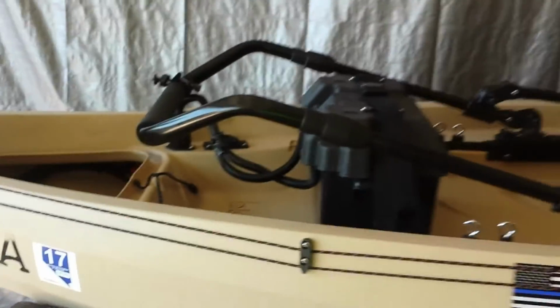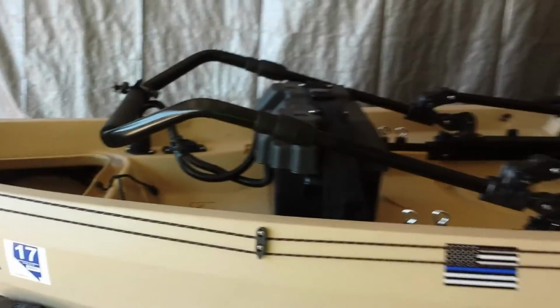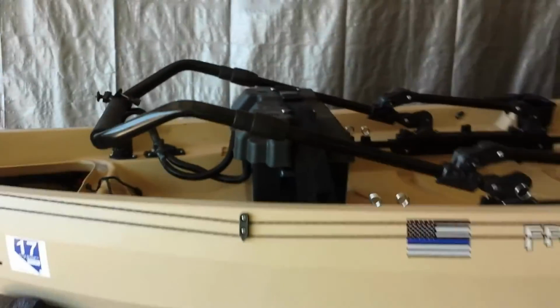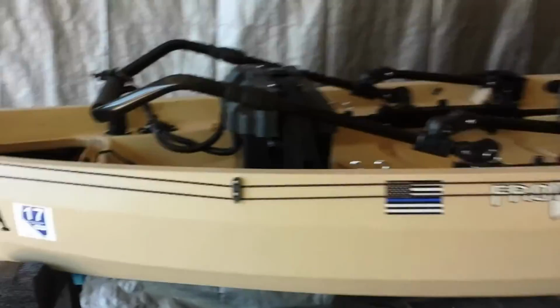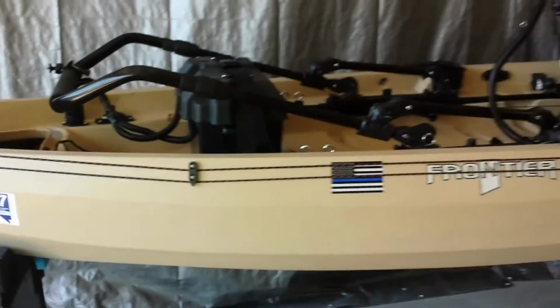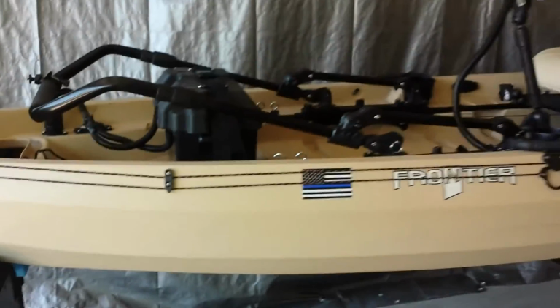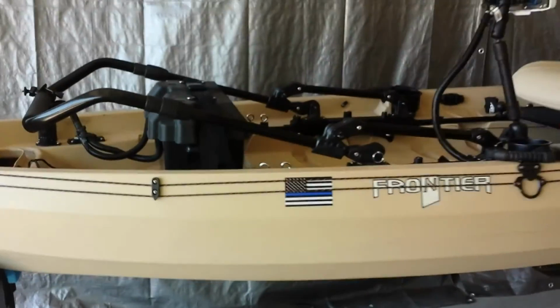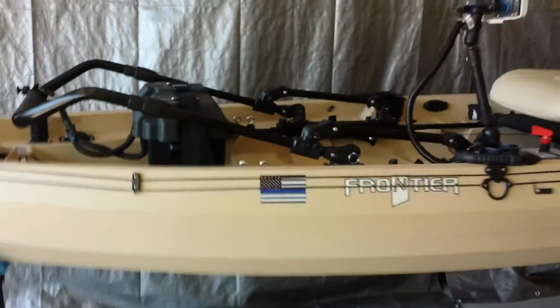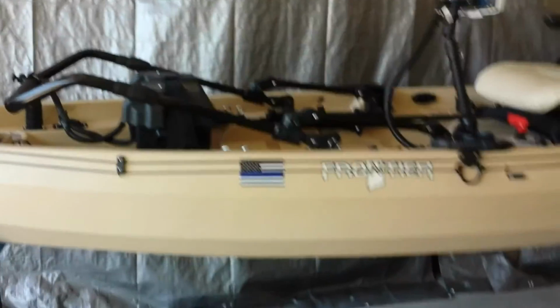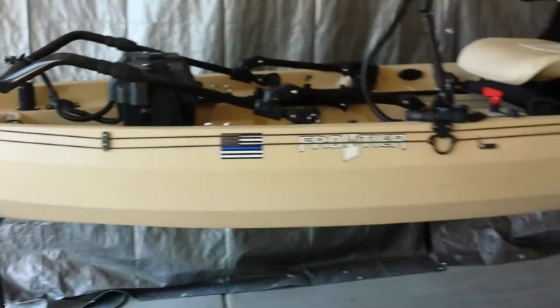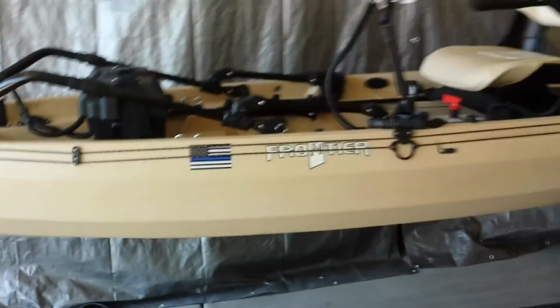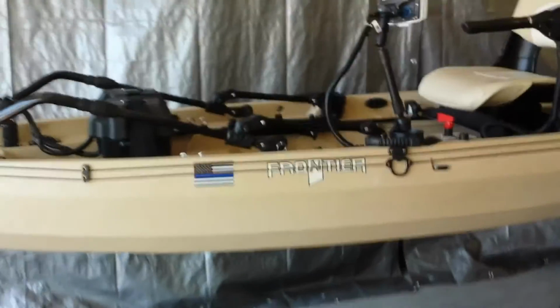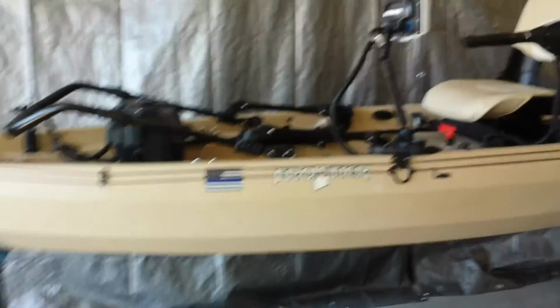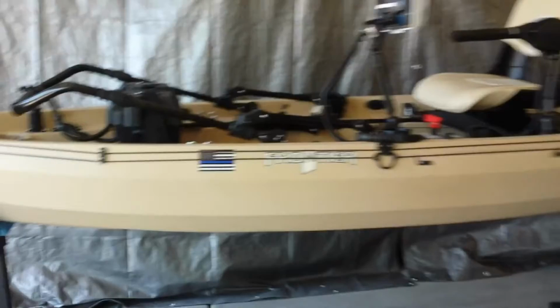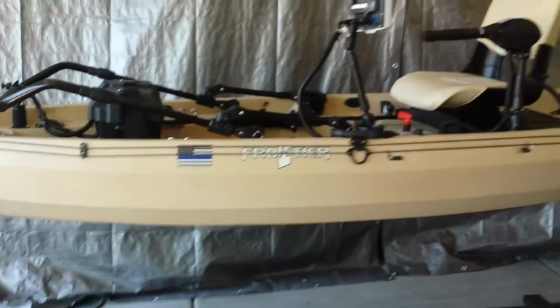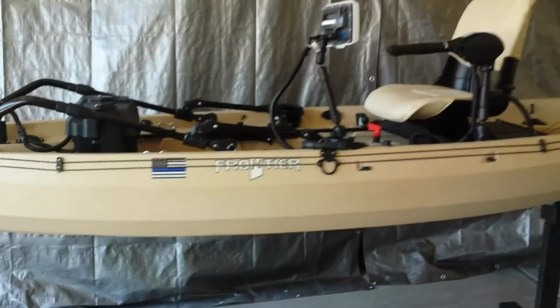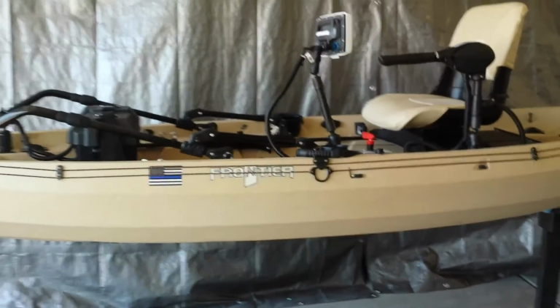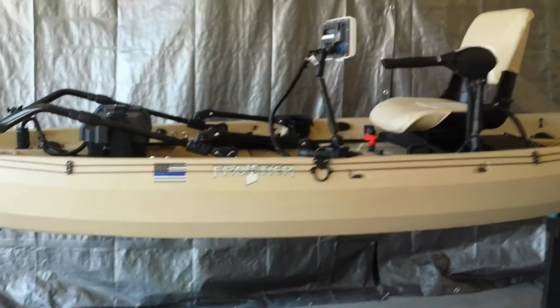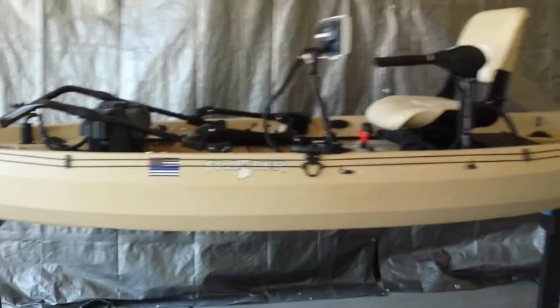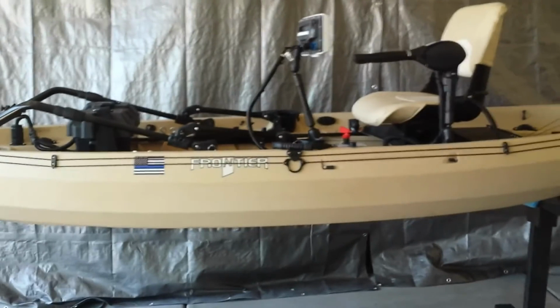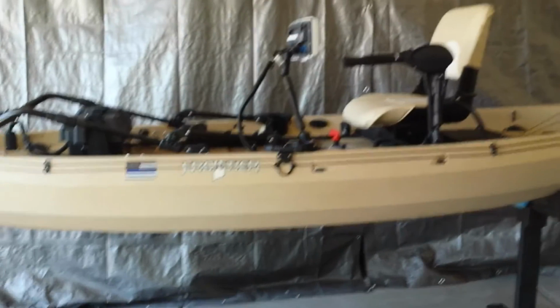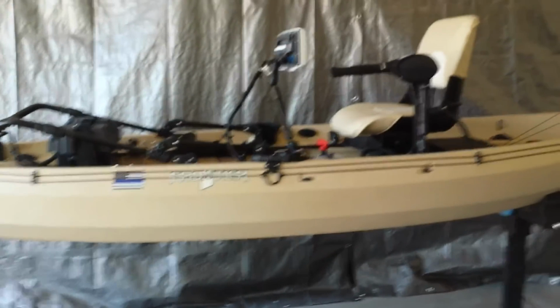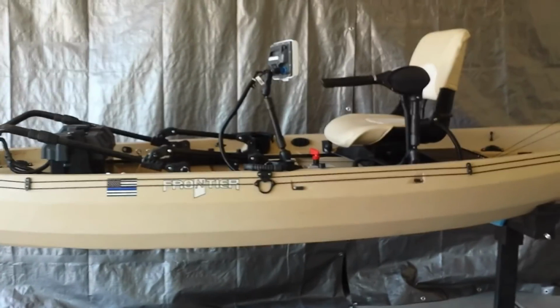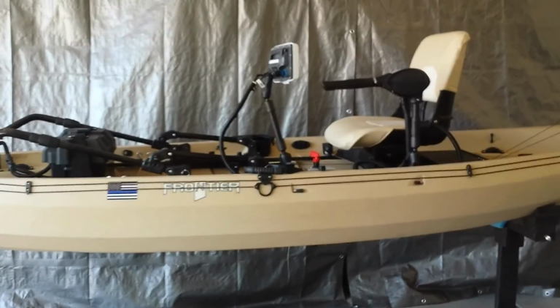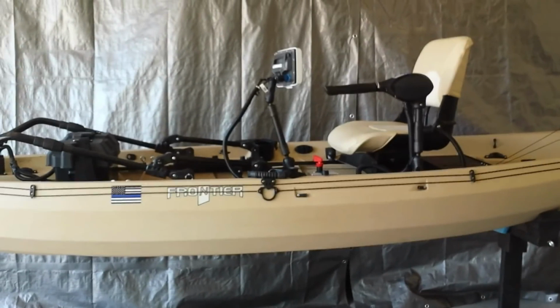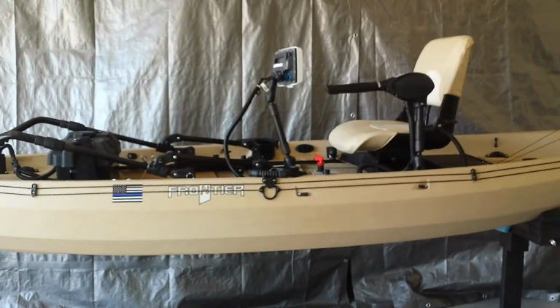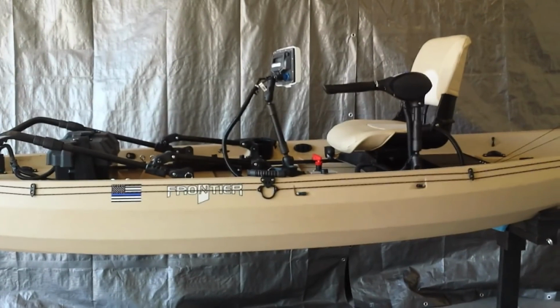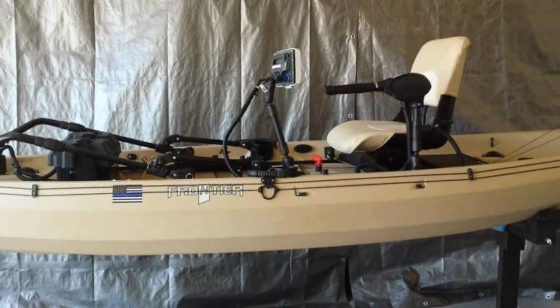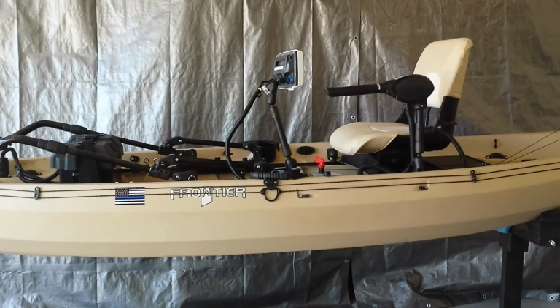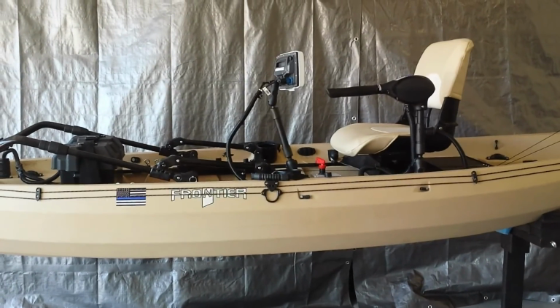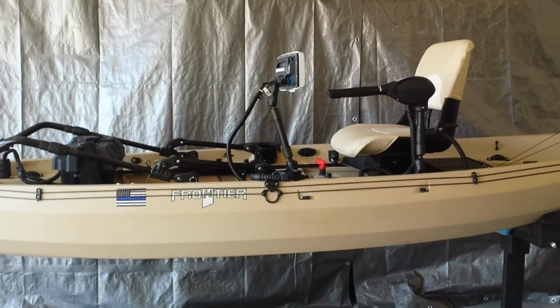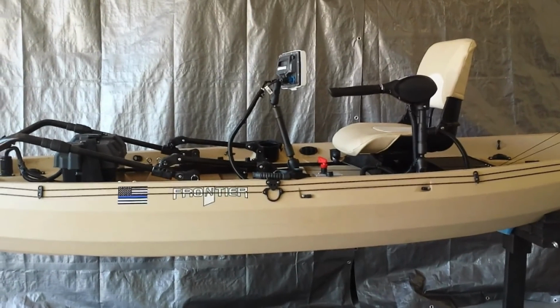So that's the breakdown of my updated New Canoe Frontier 12.